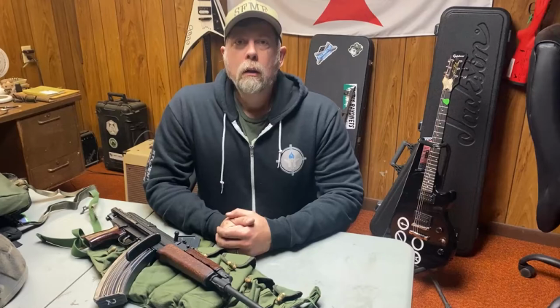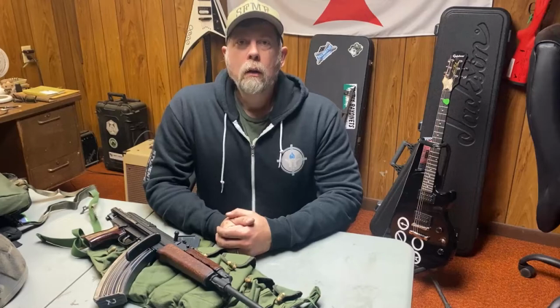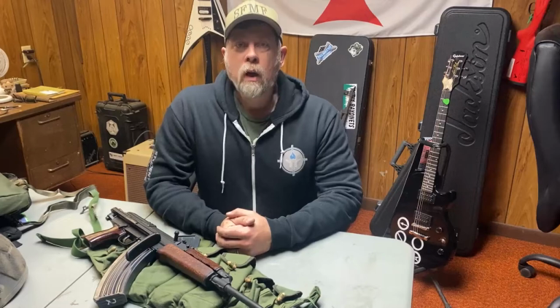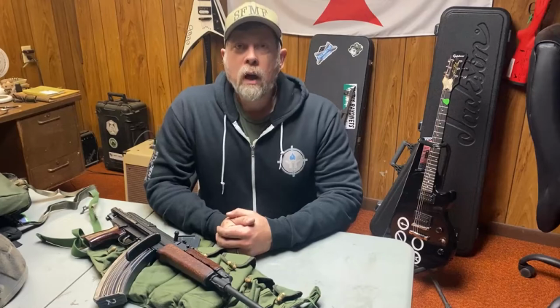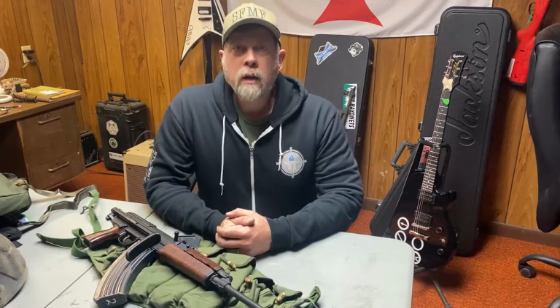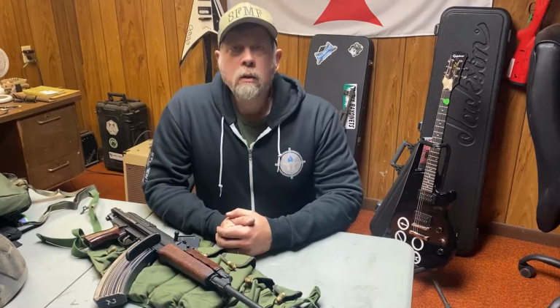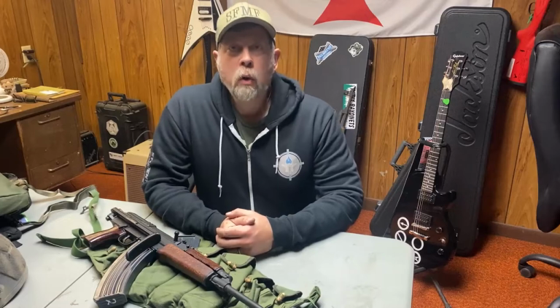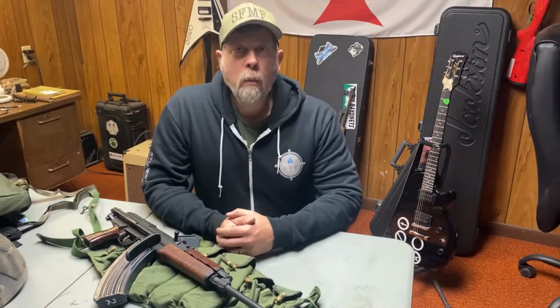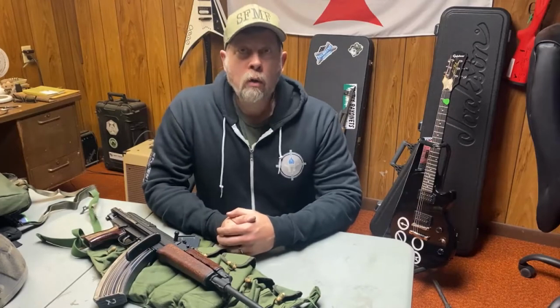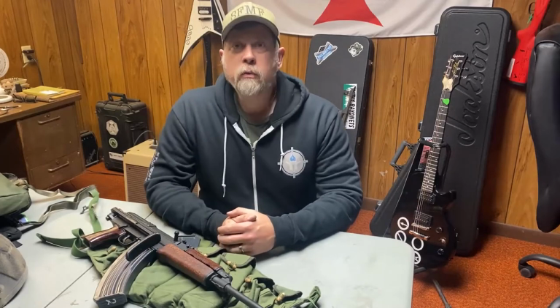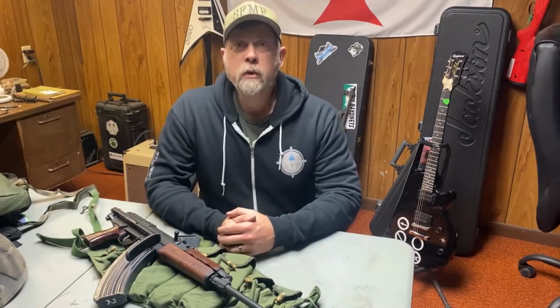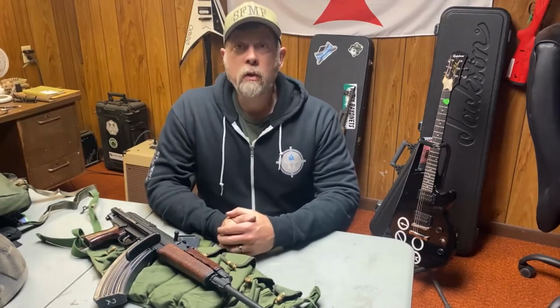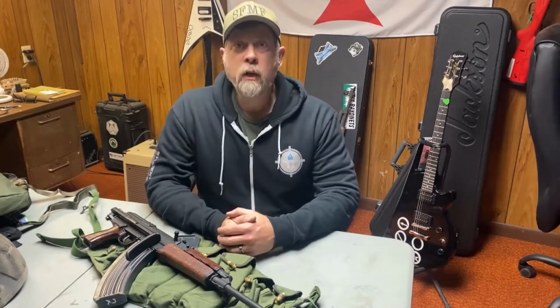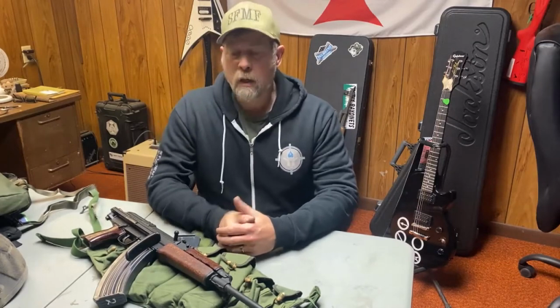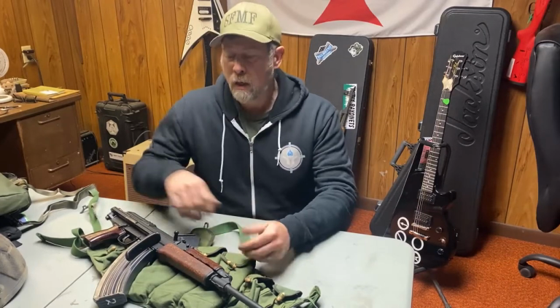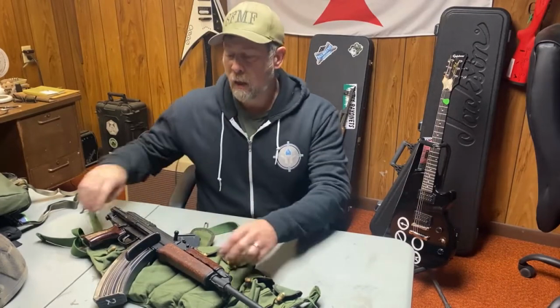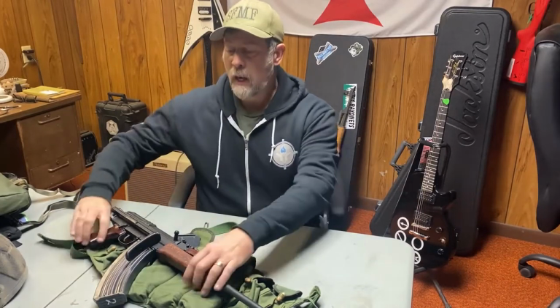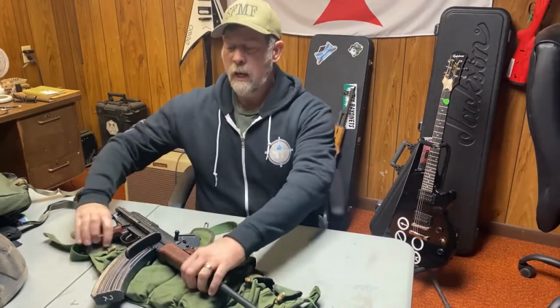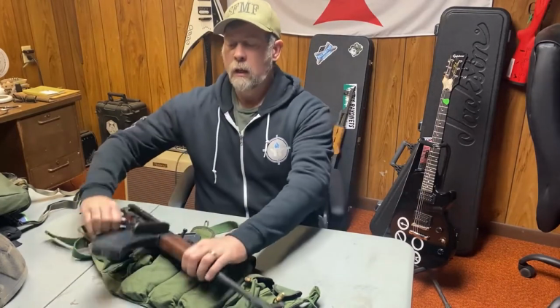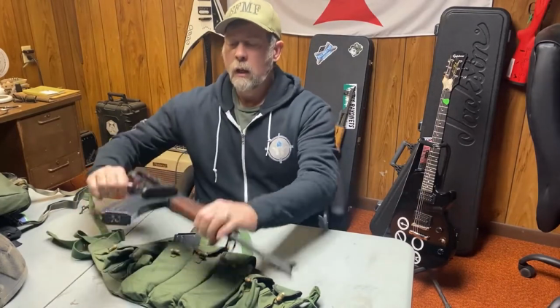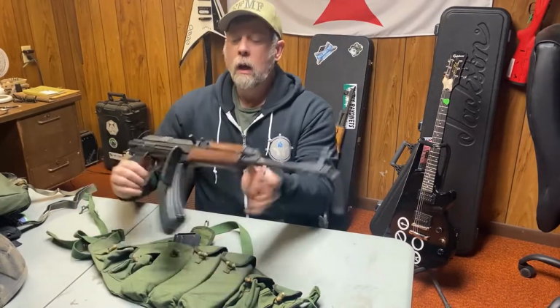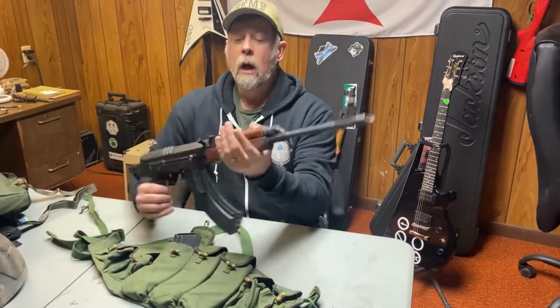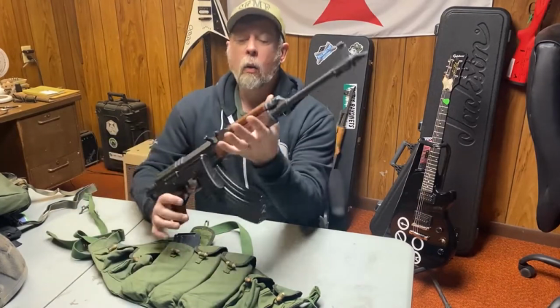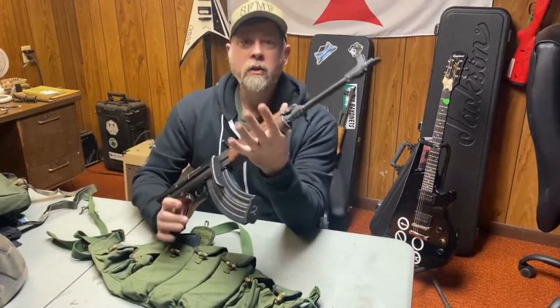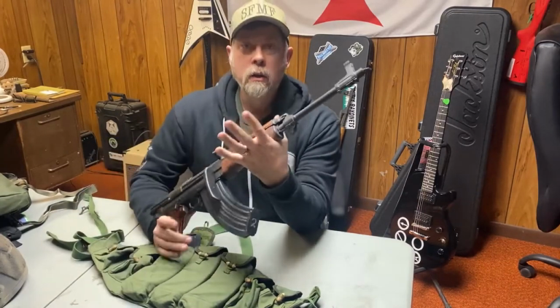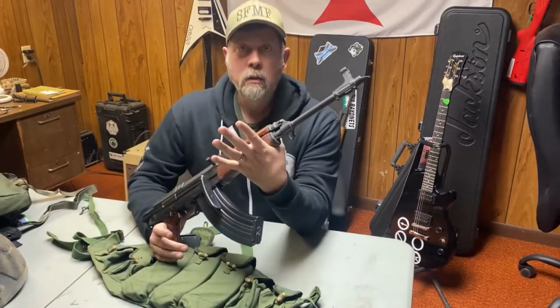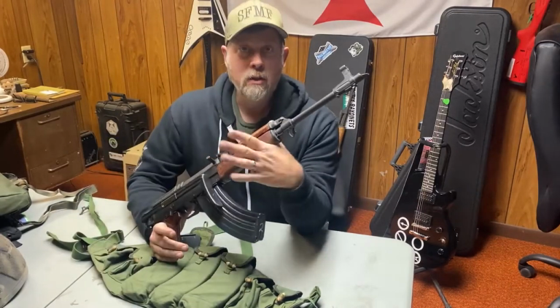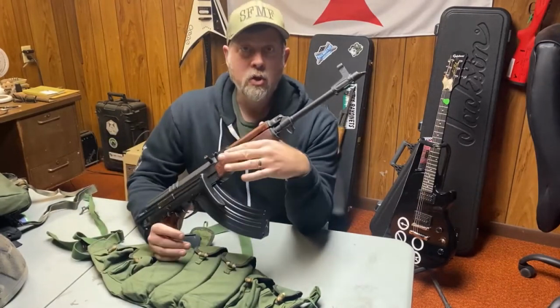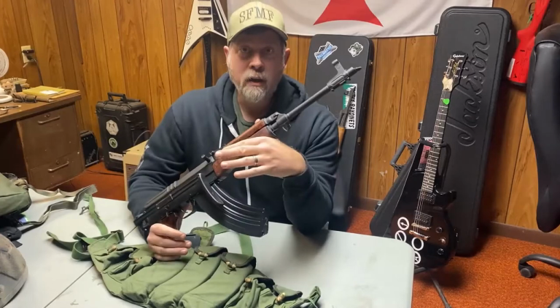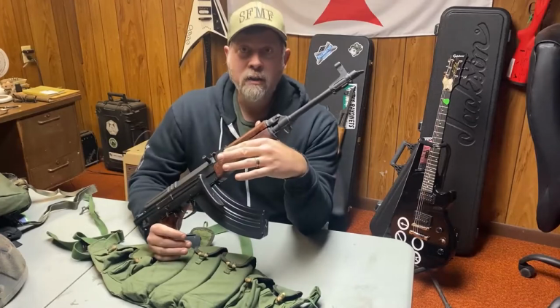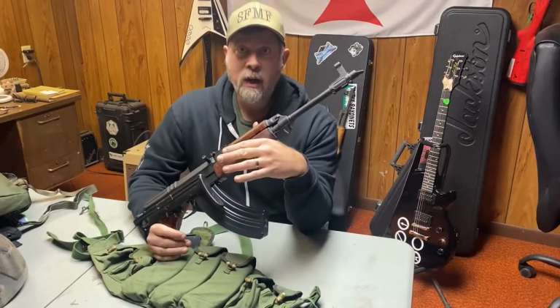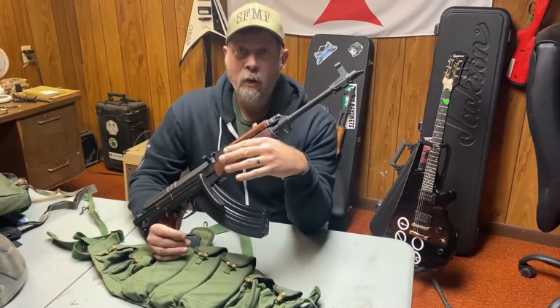Paul Markle from Student of the Gun here, and I want you to check this out.